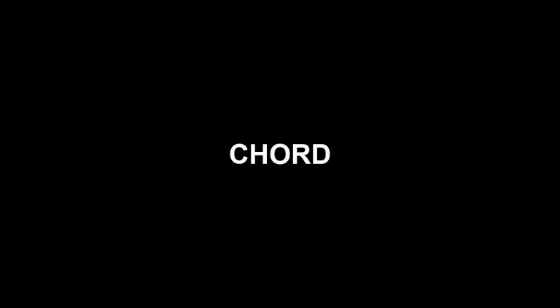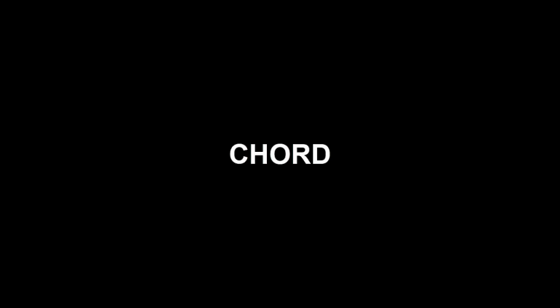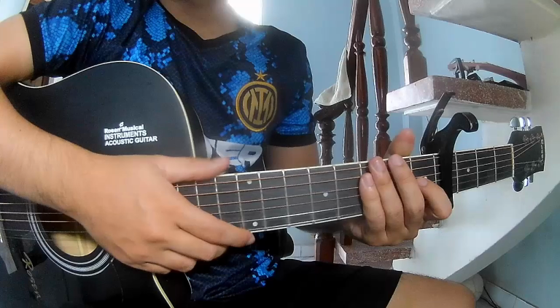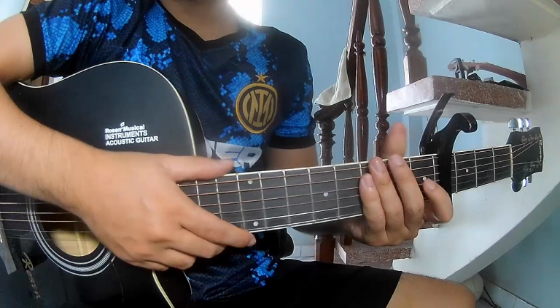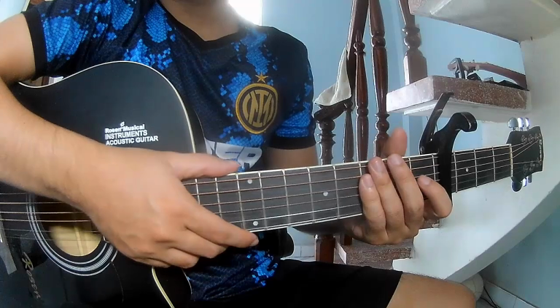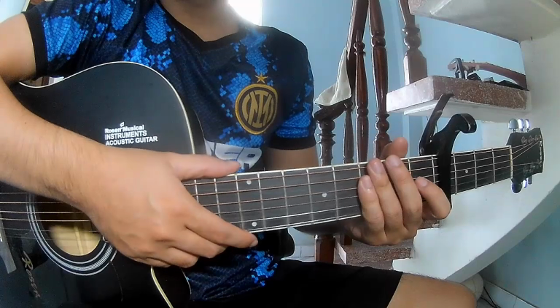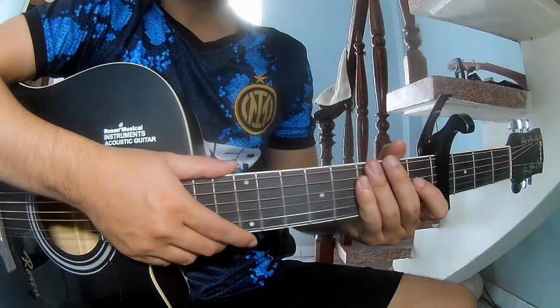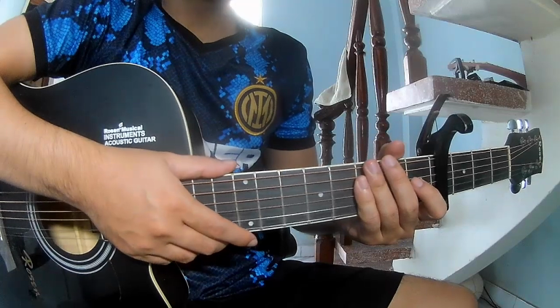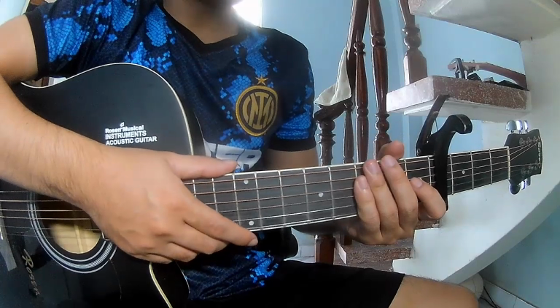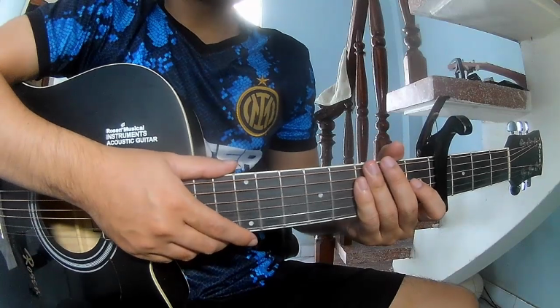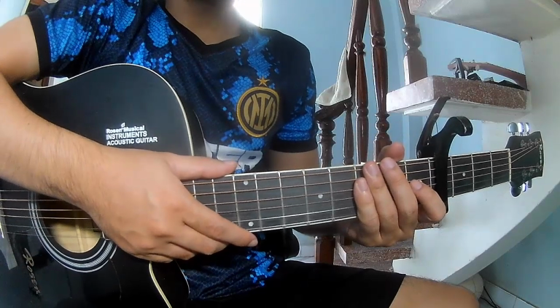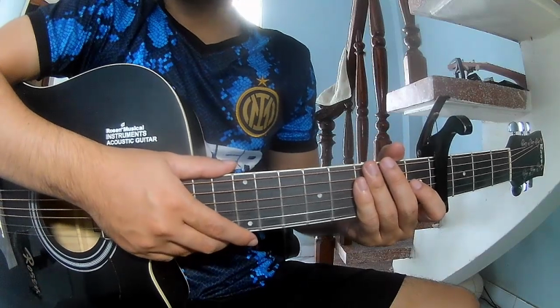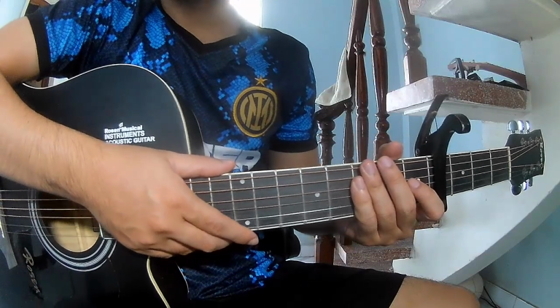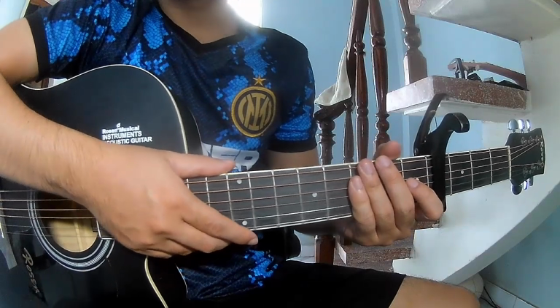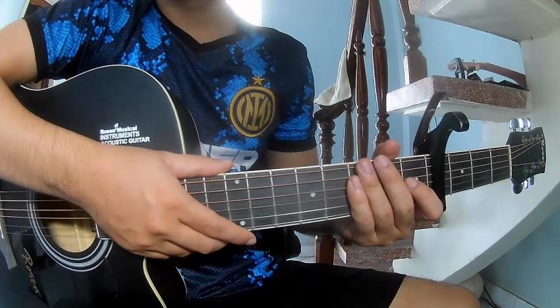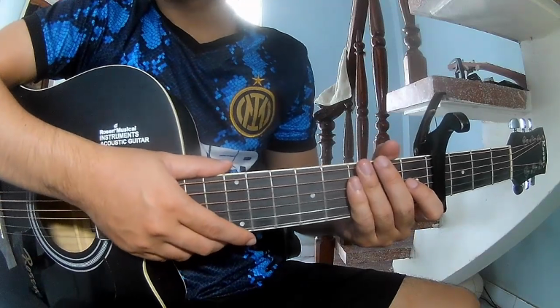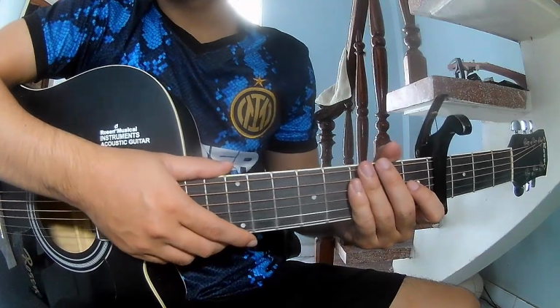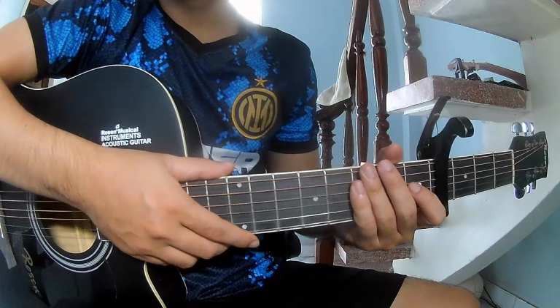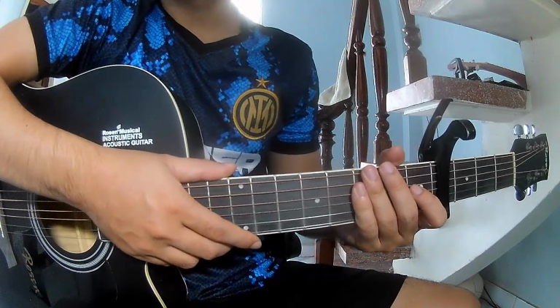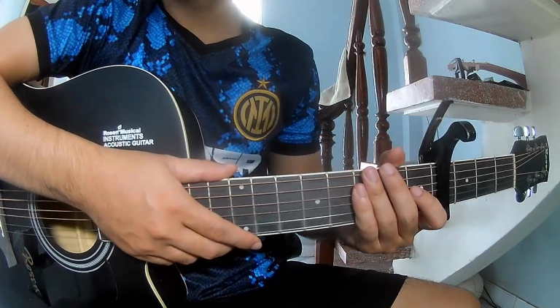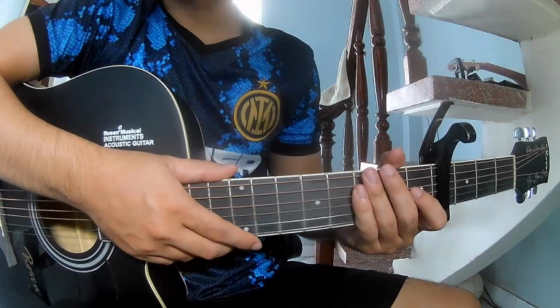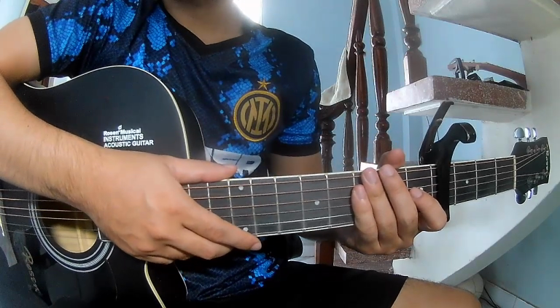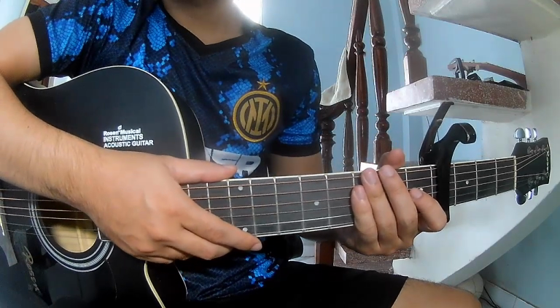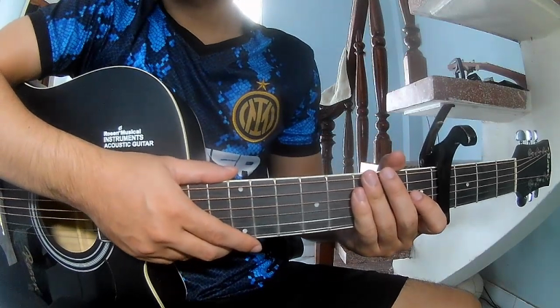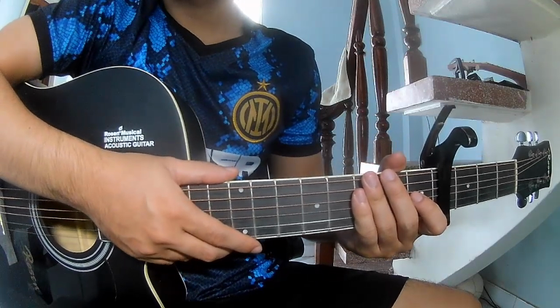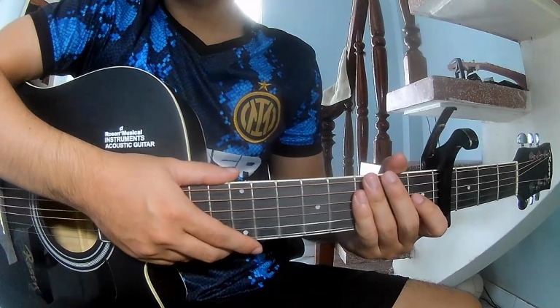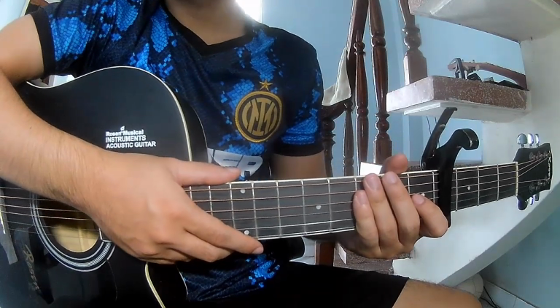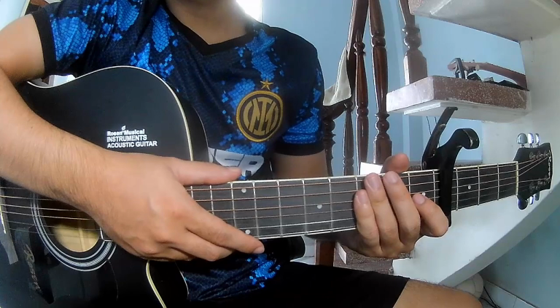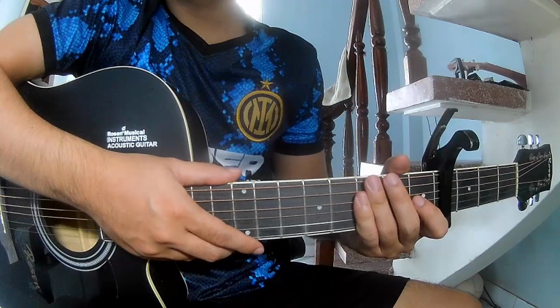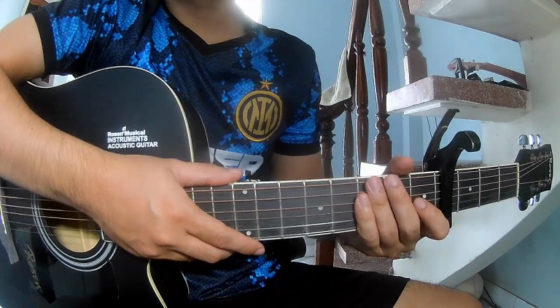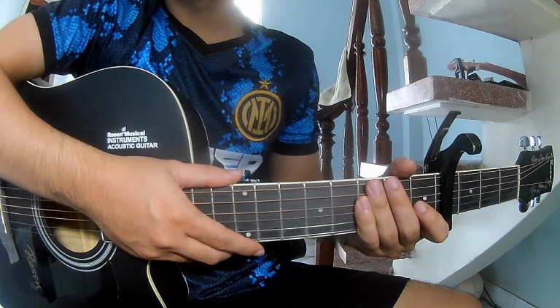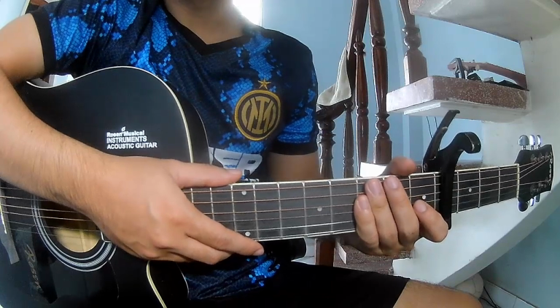Hi everyone, today we'll see how to play Dear Santa by One Republic.